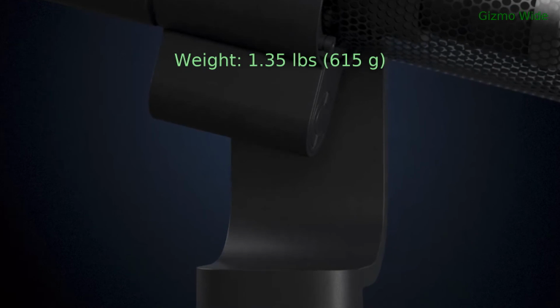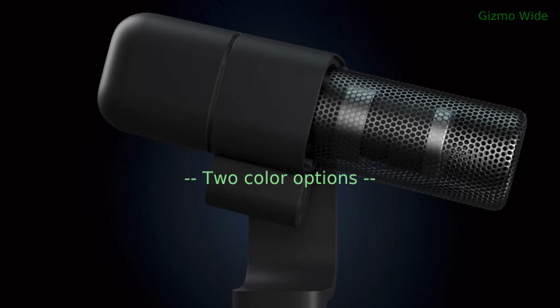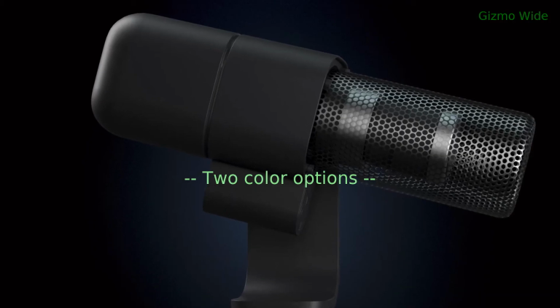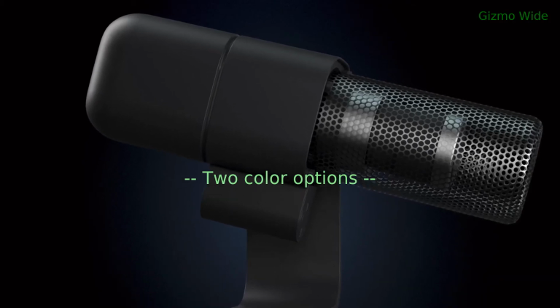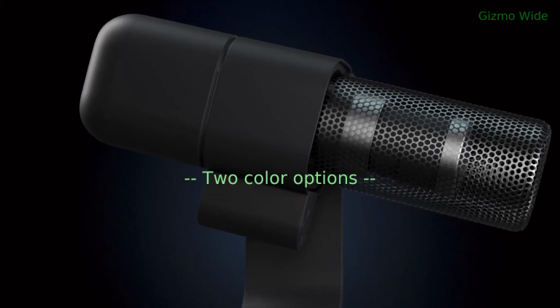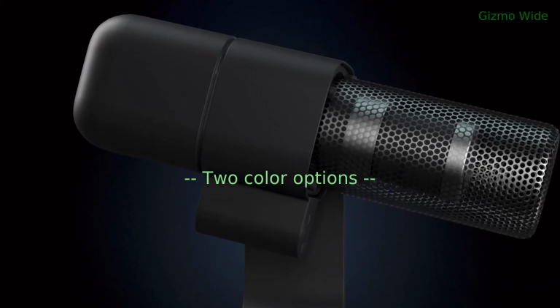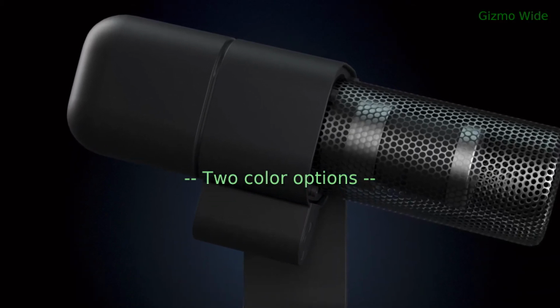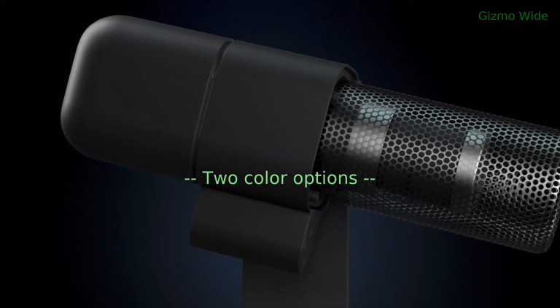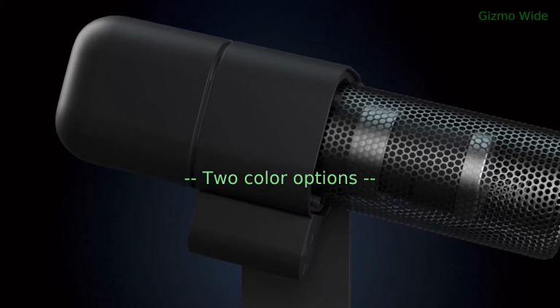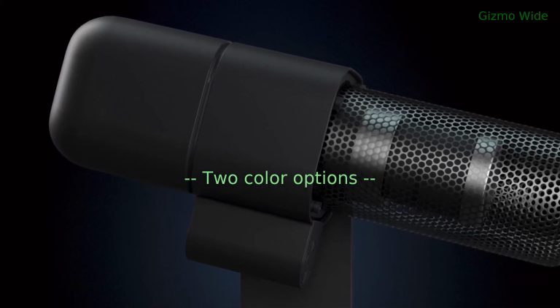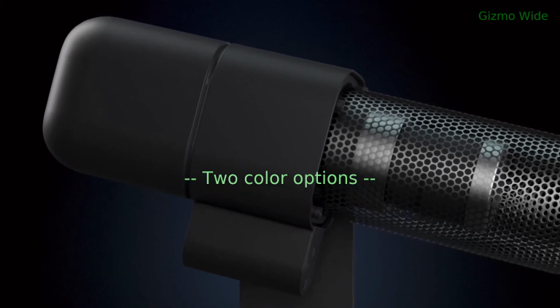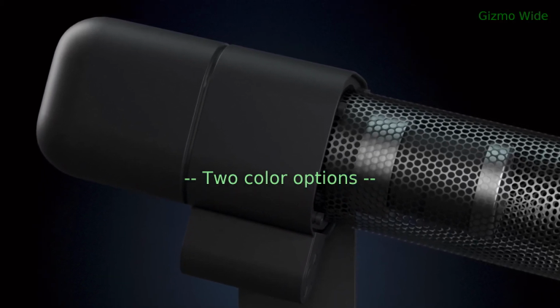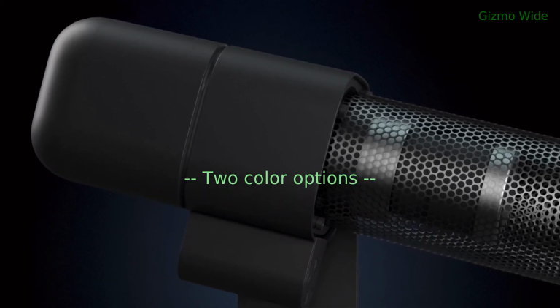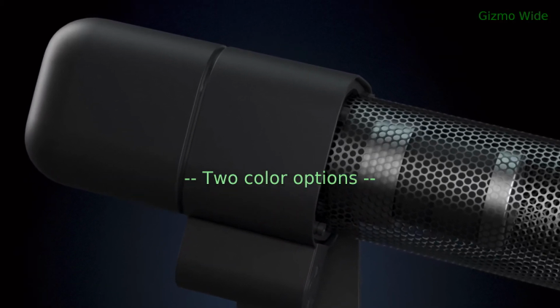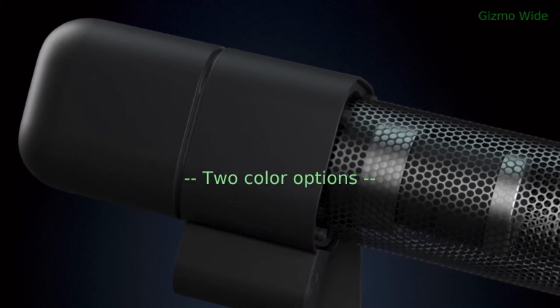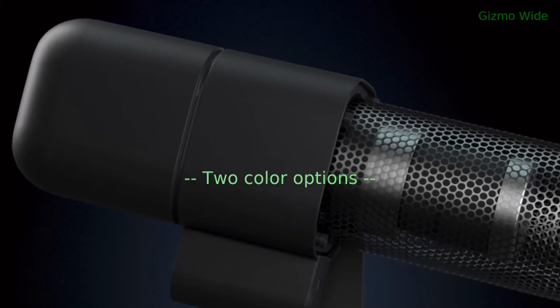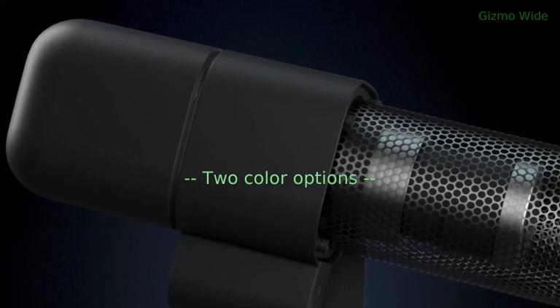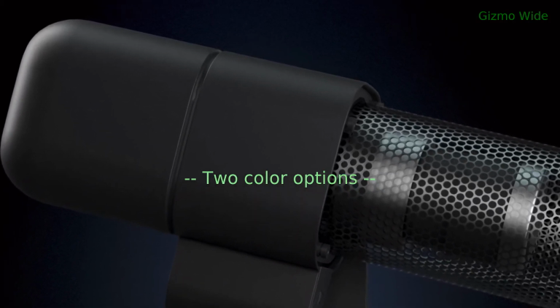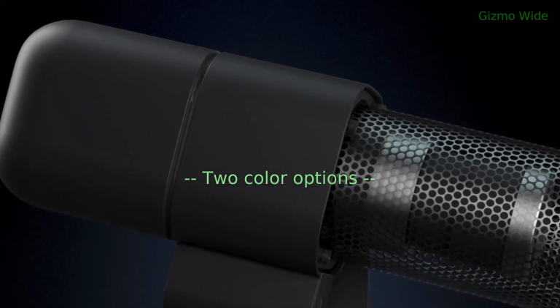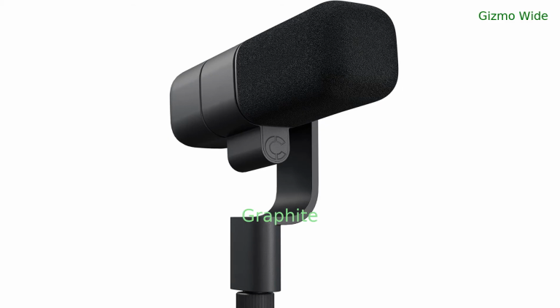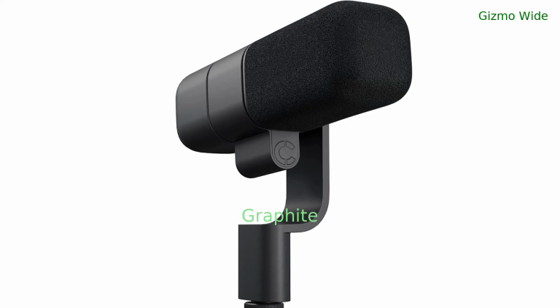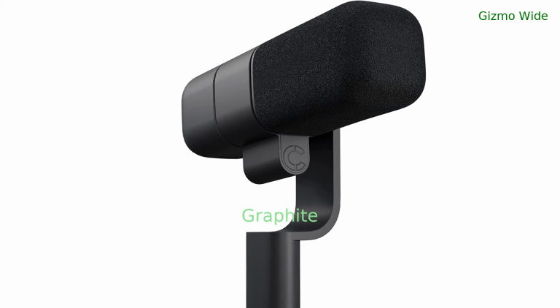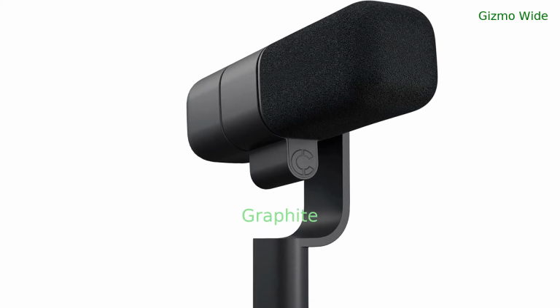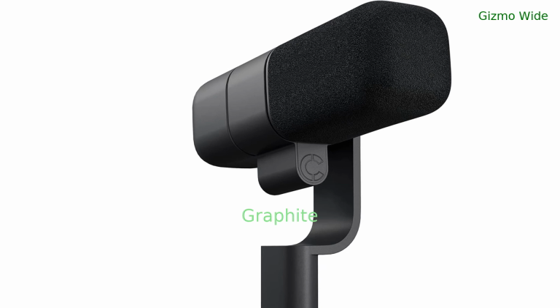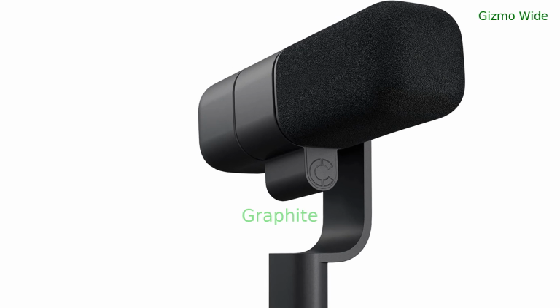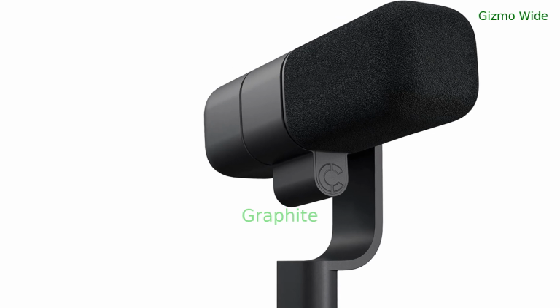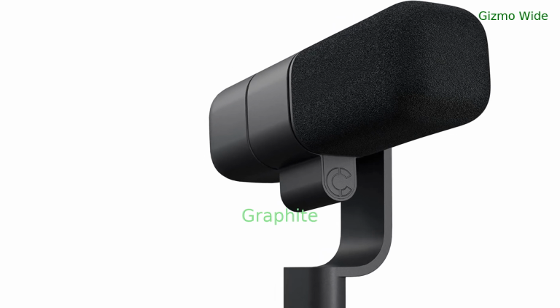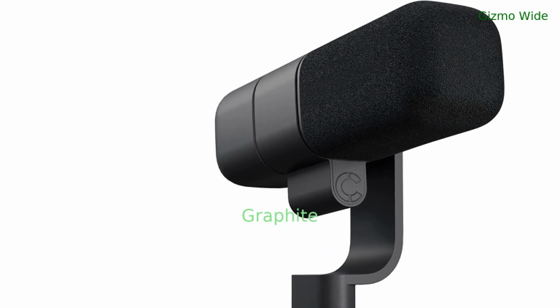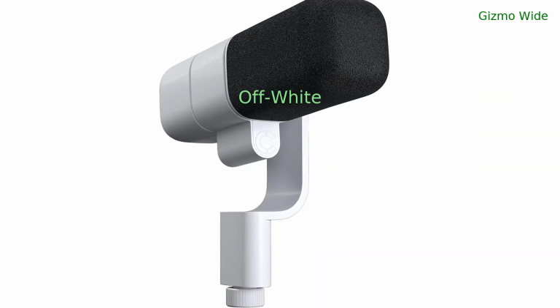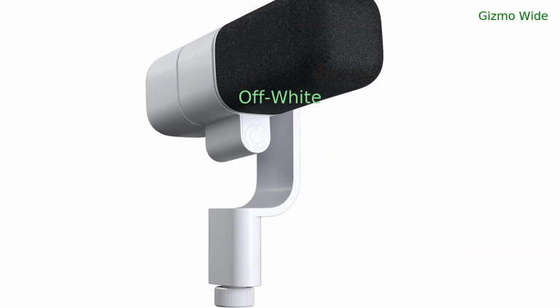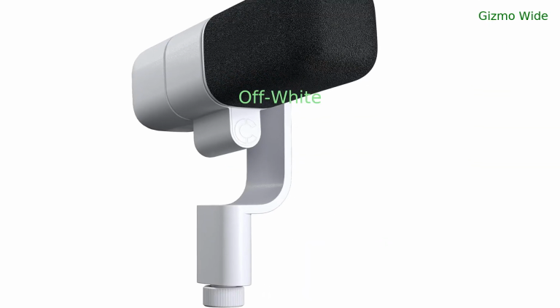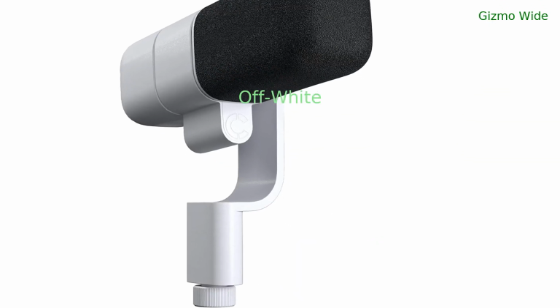There are two color options for the Blue Sona microphone: graphite and off-white.